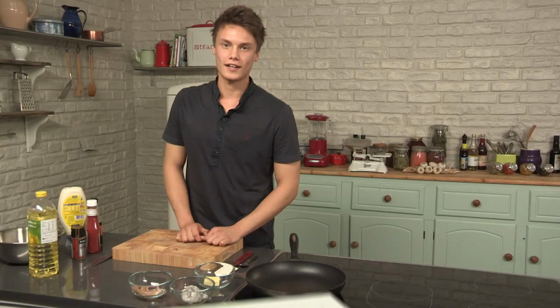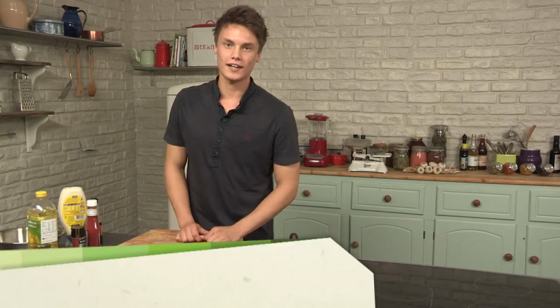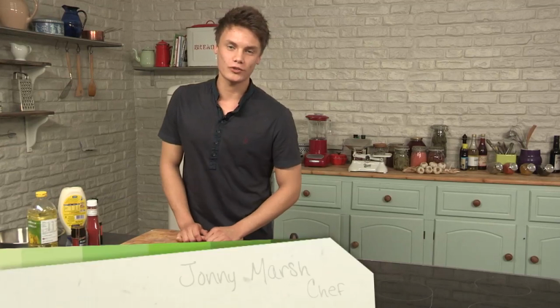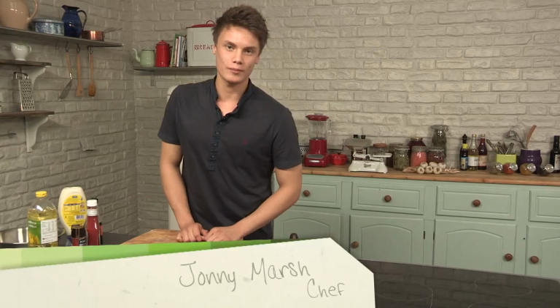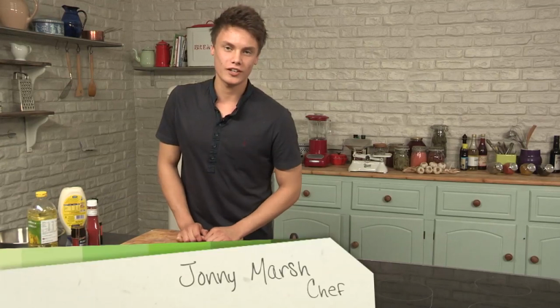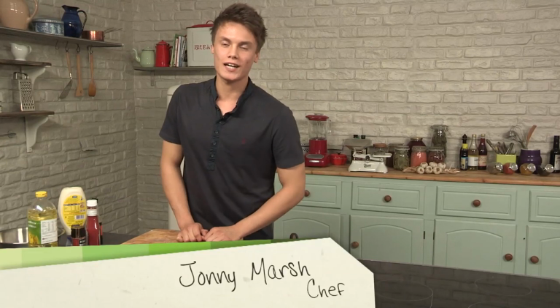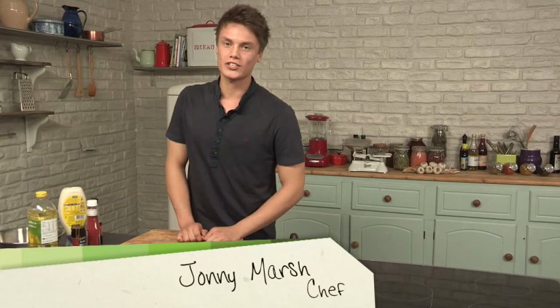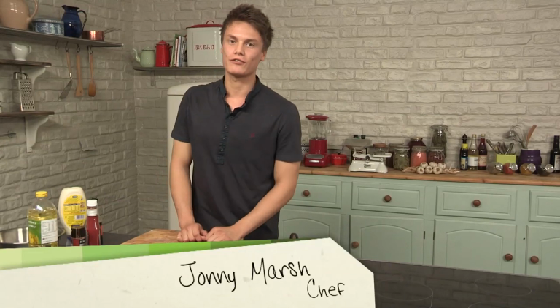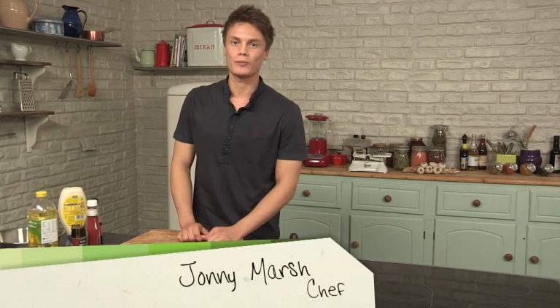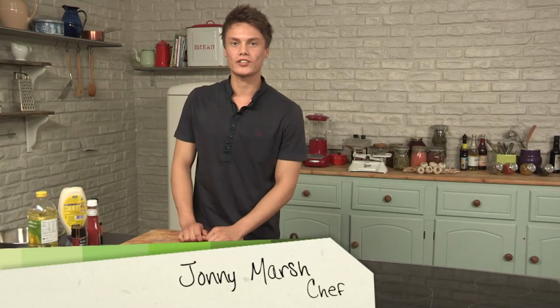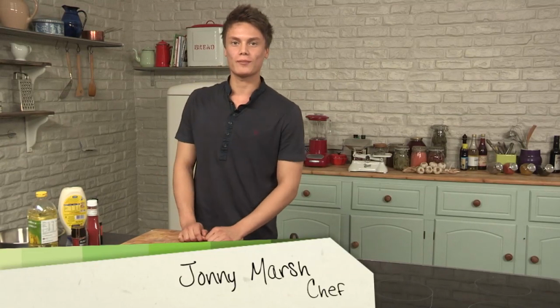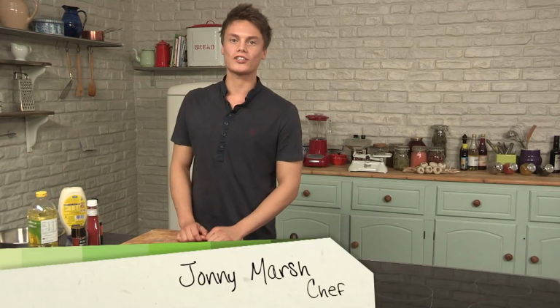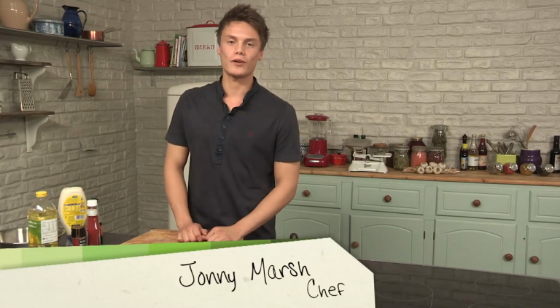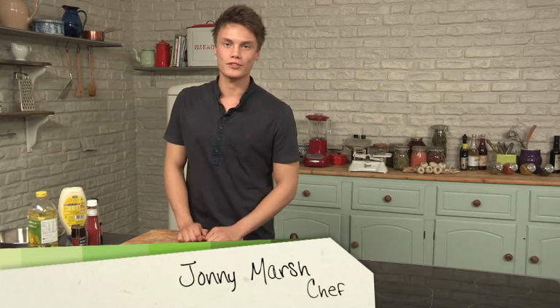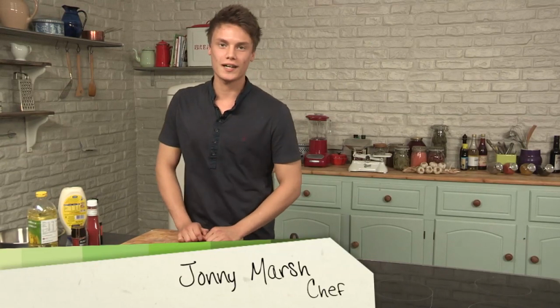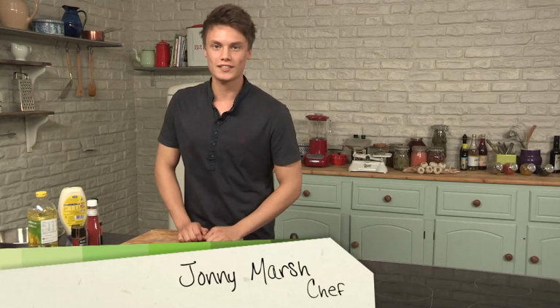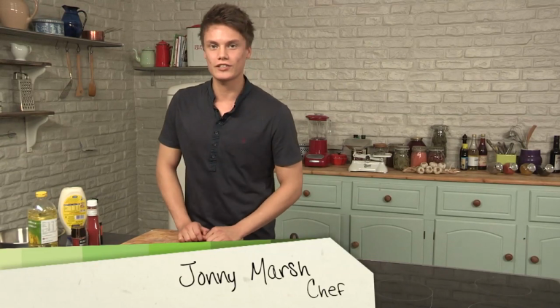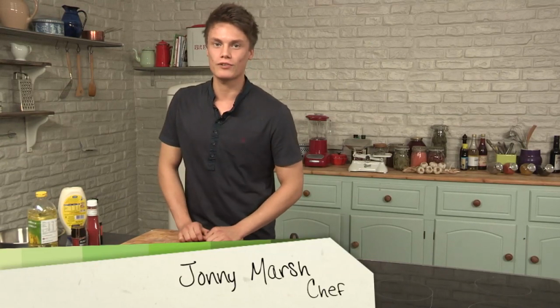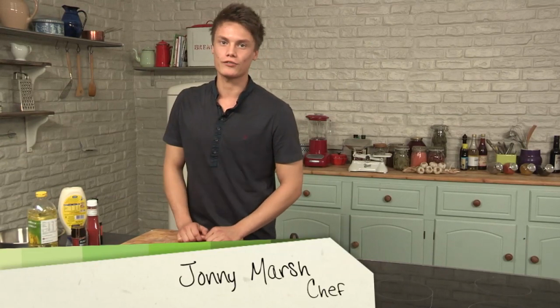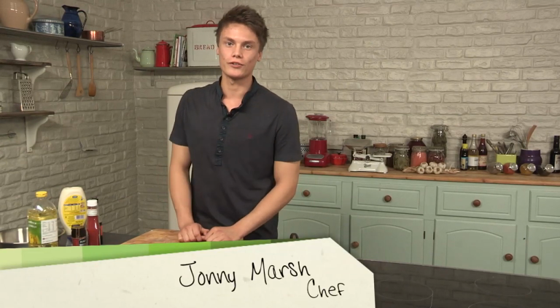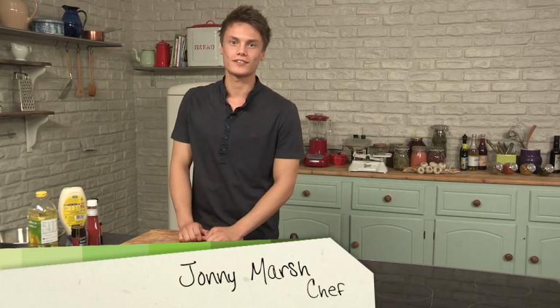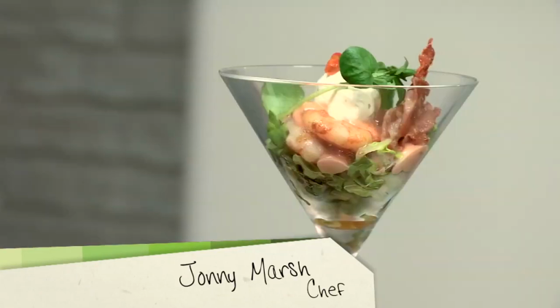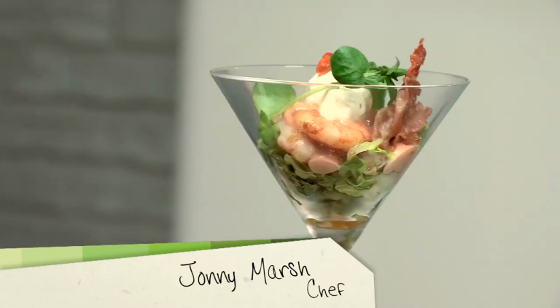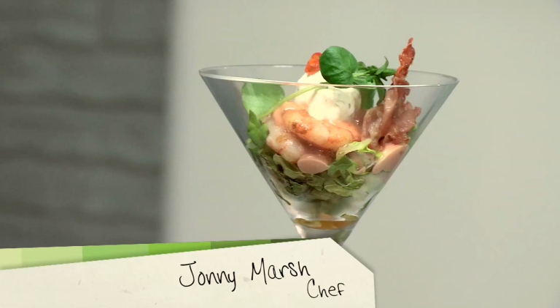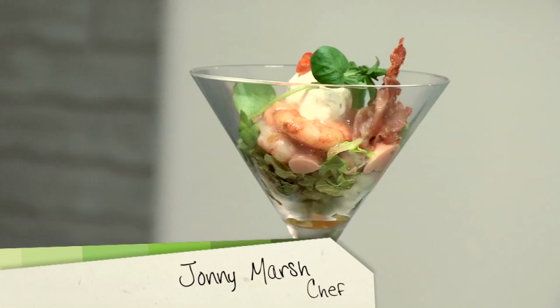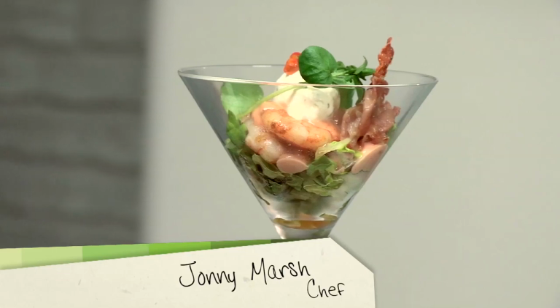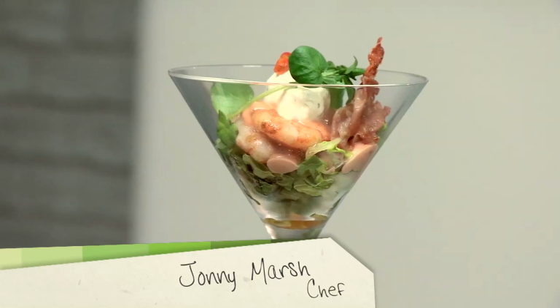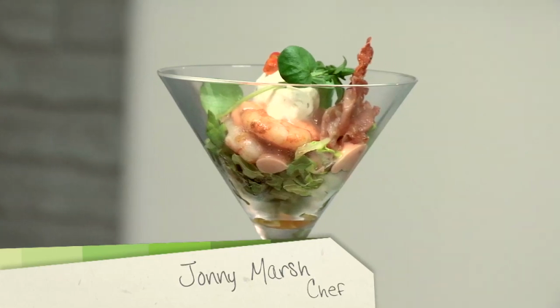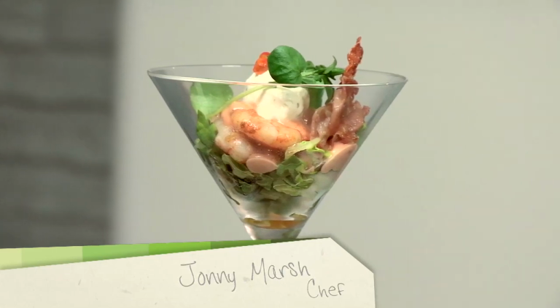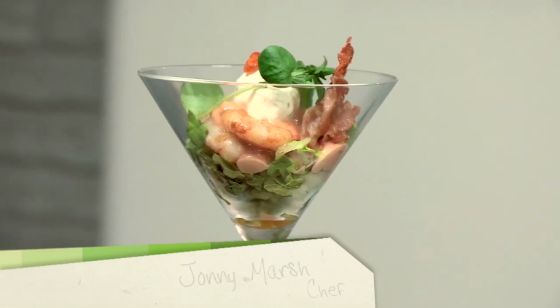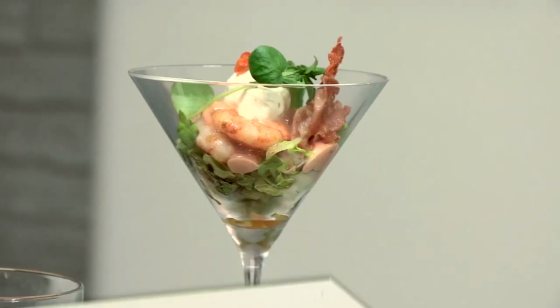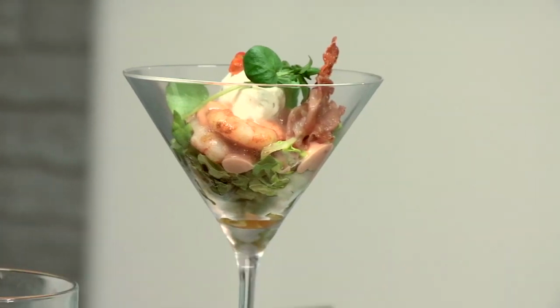Hi, I'm Jonny Marsh. I'm the chef at Food by Jonny Marsh. Welcome to my series on retro food. In this episode, I'm going to show you my take on a prawn cocktail.